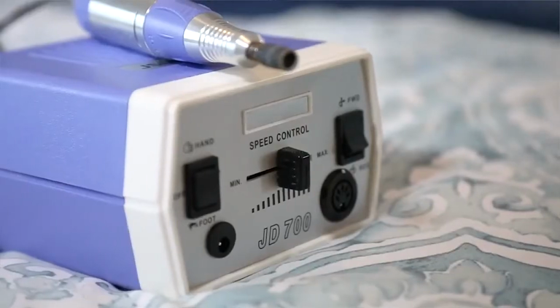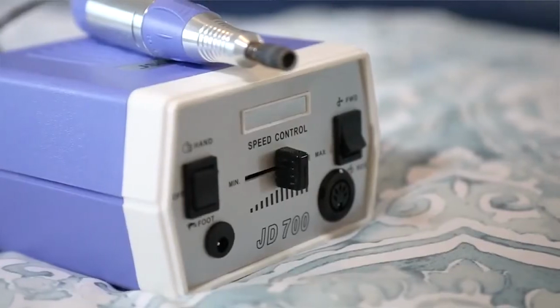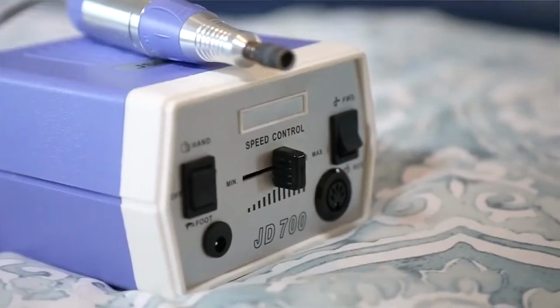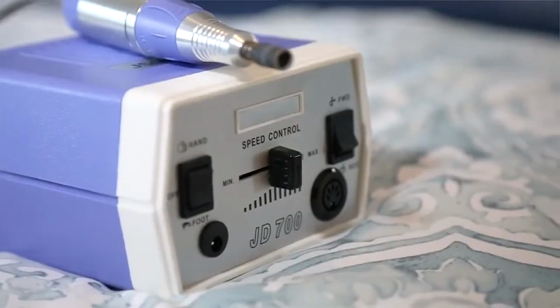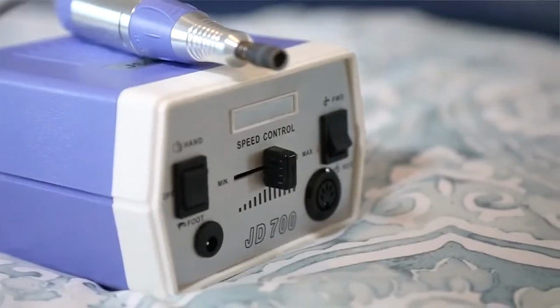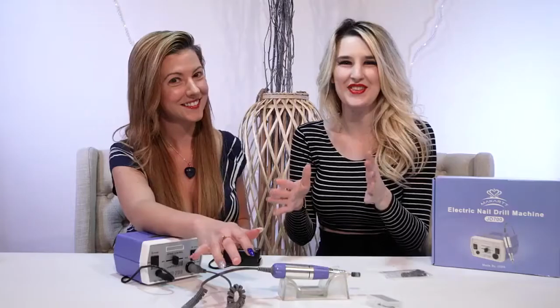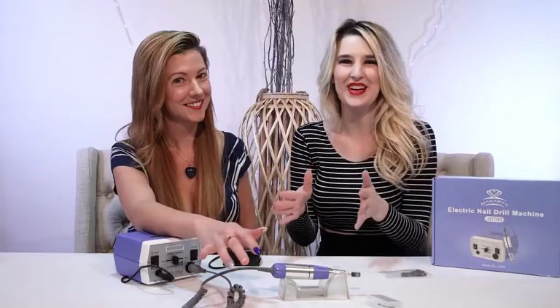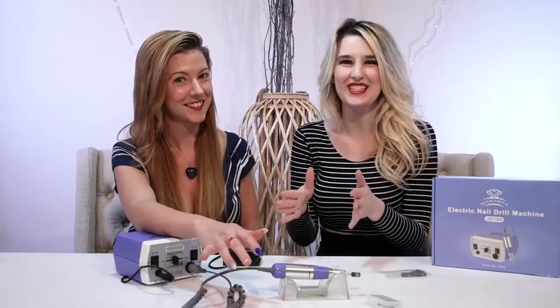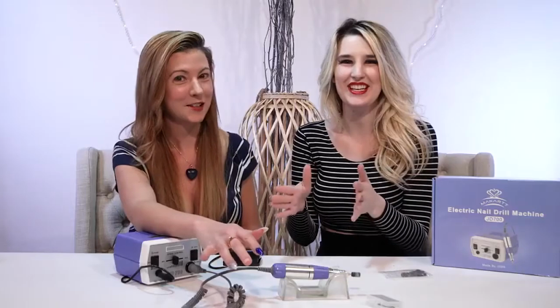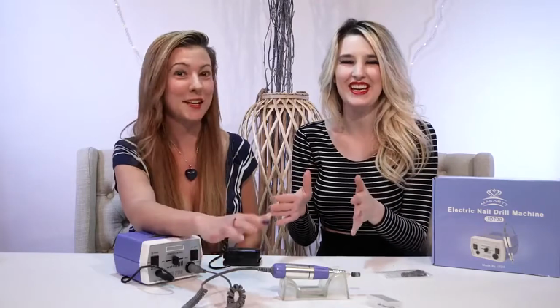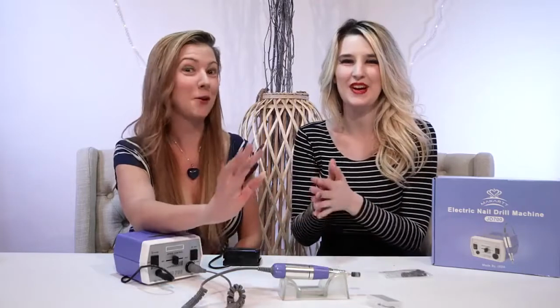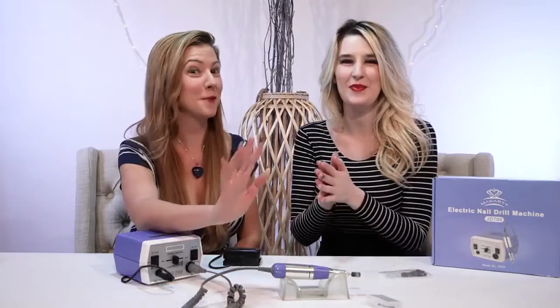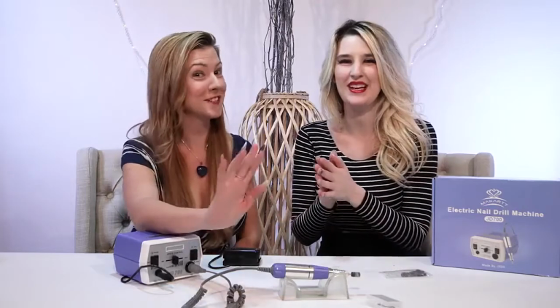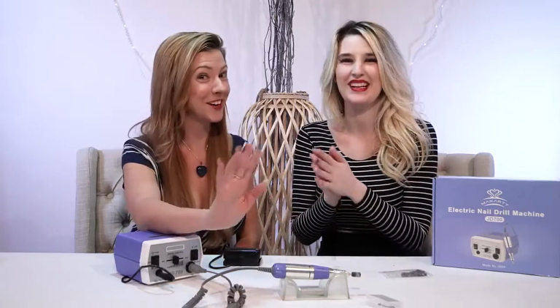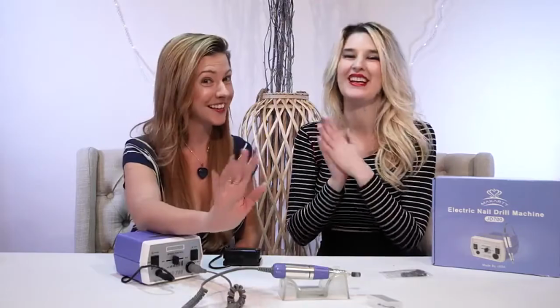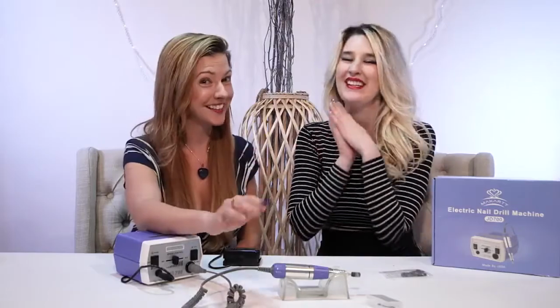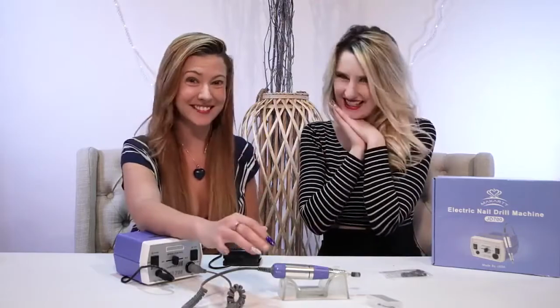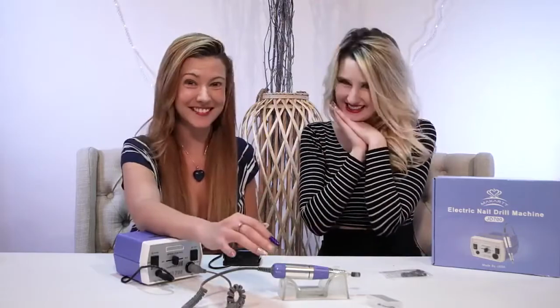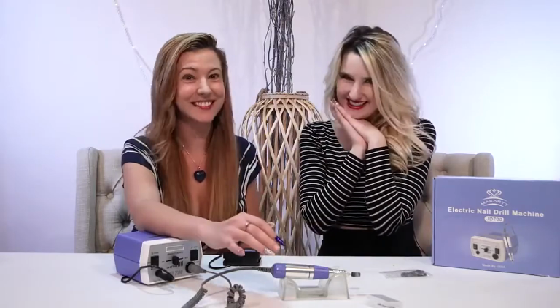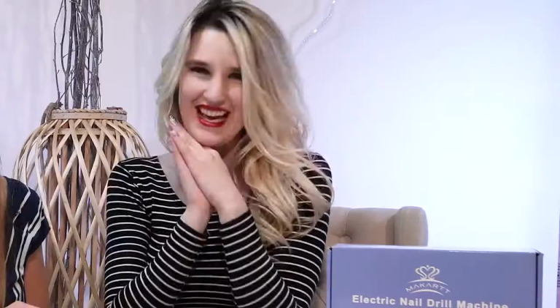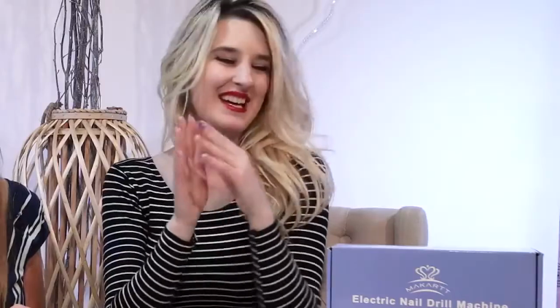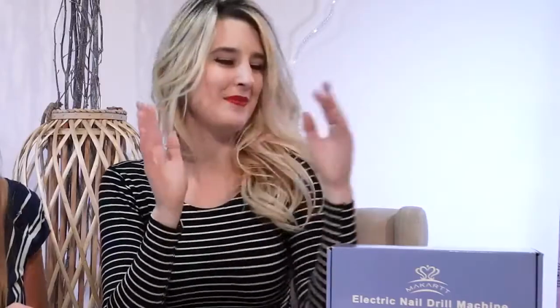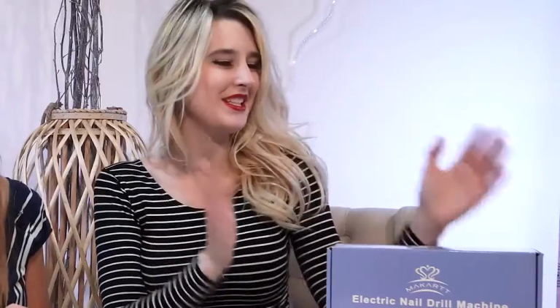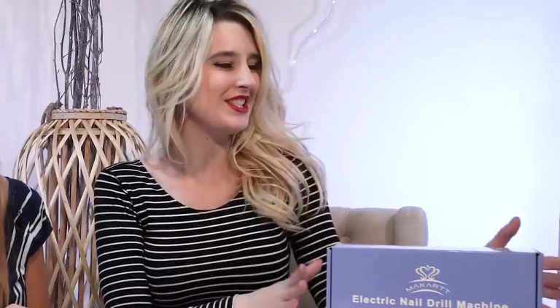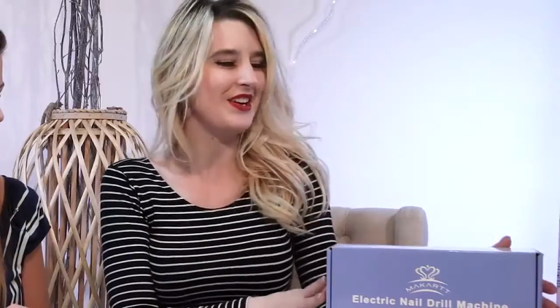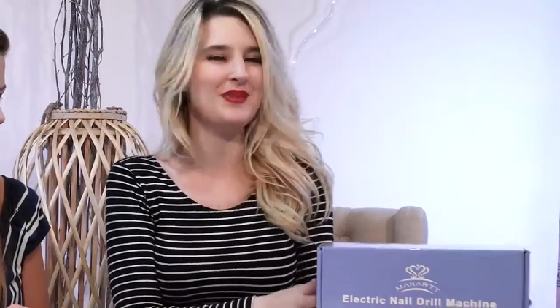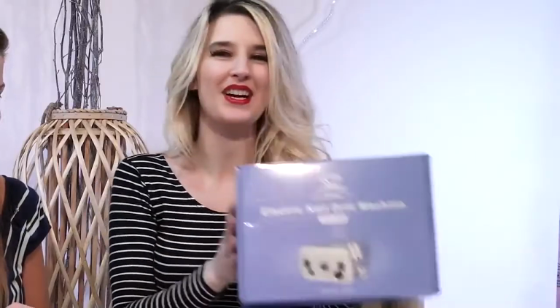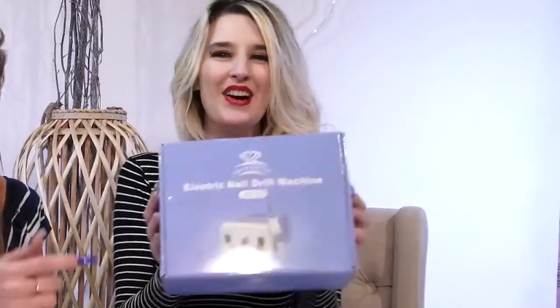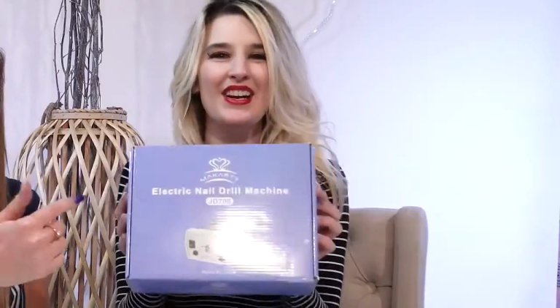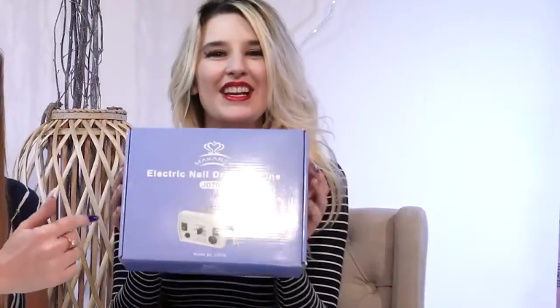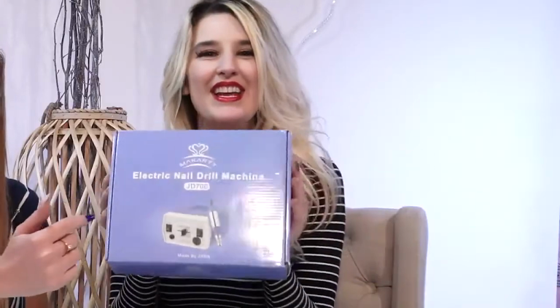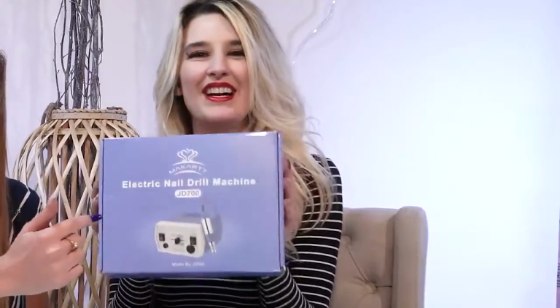Thank you so much for watching. We hope you enjoyed it. And please check out the McCart nail.